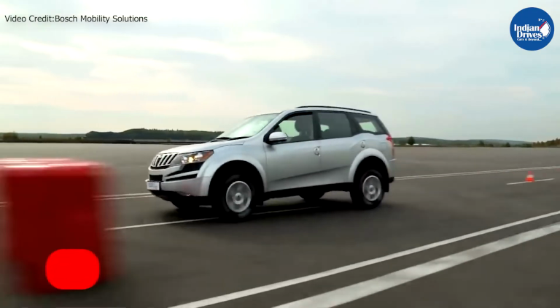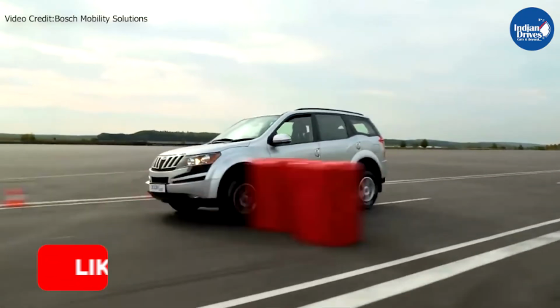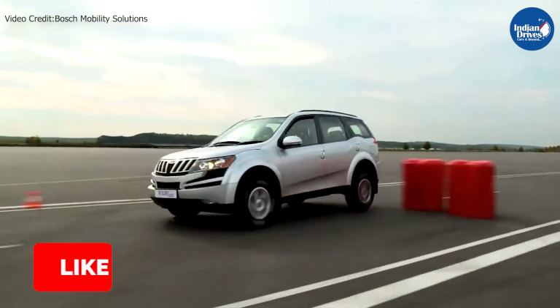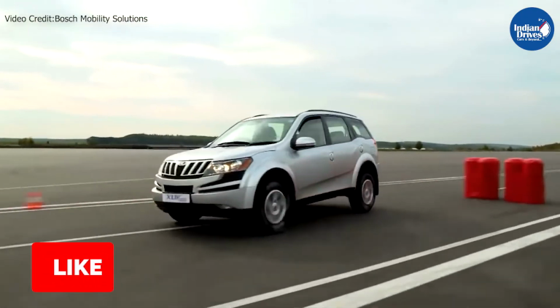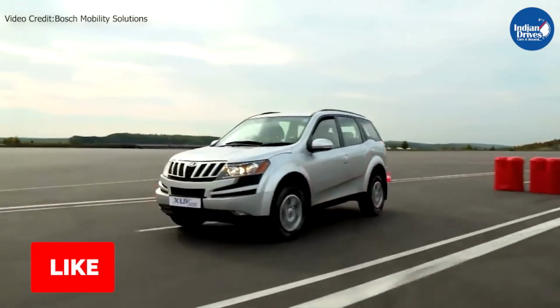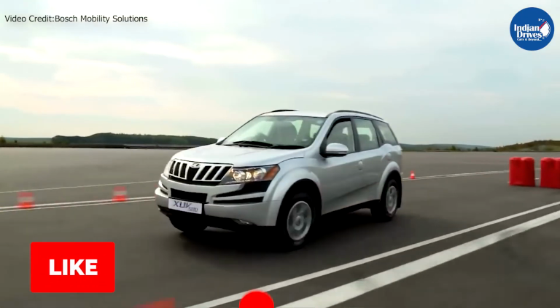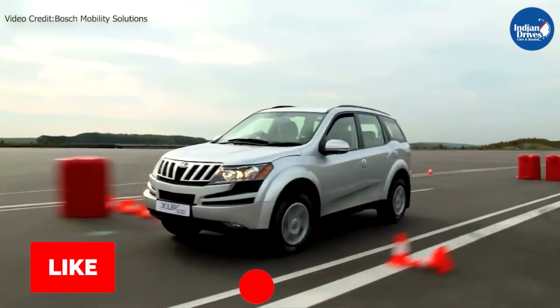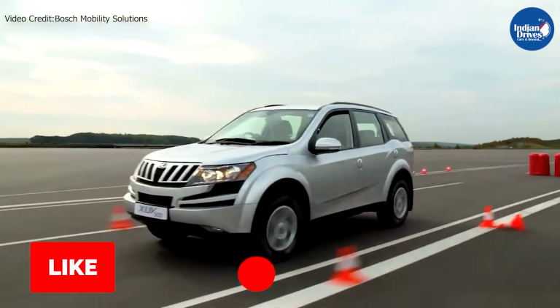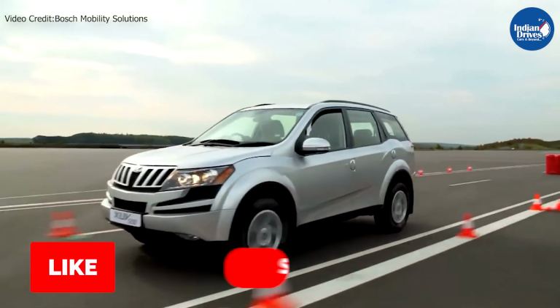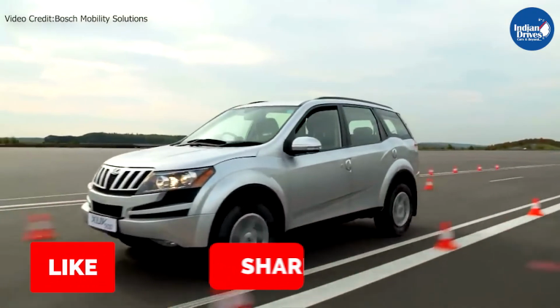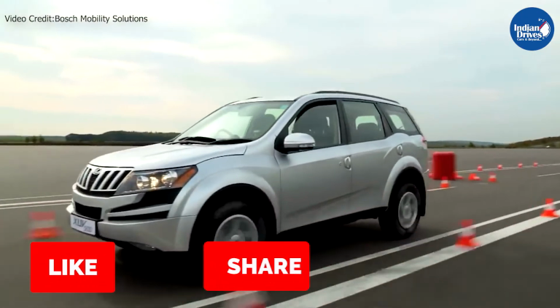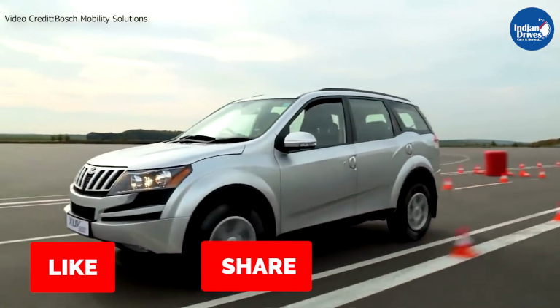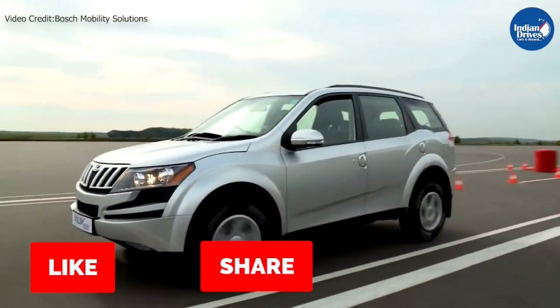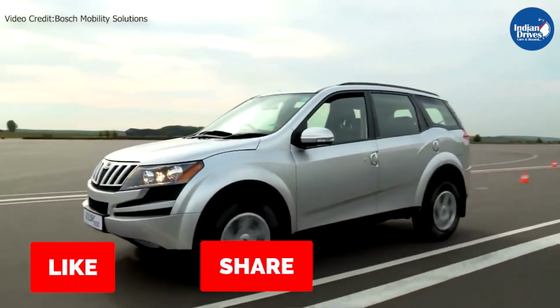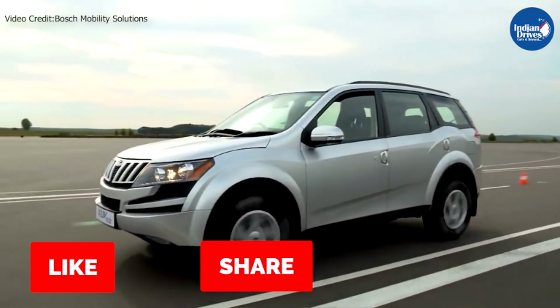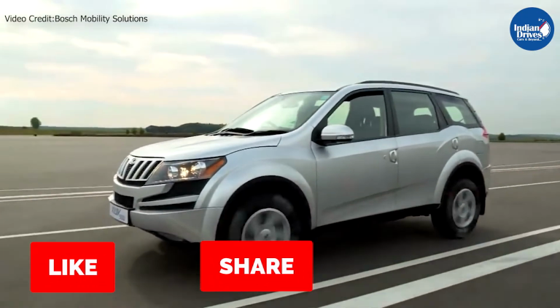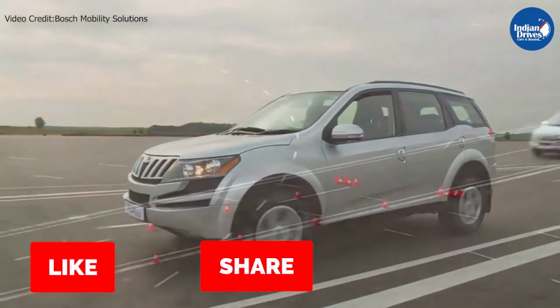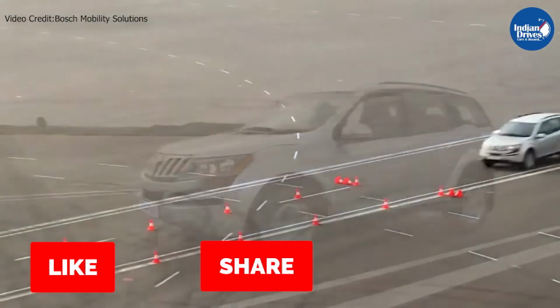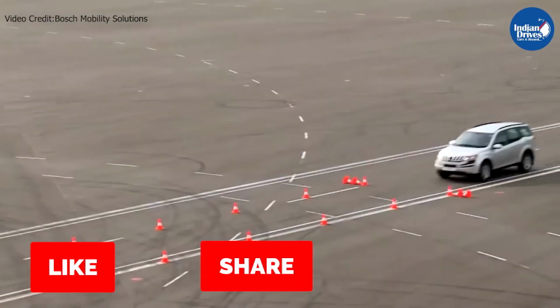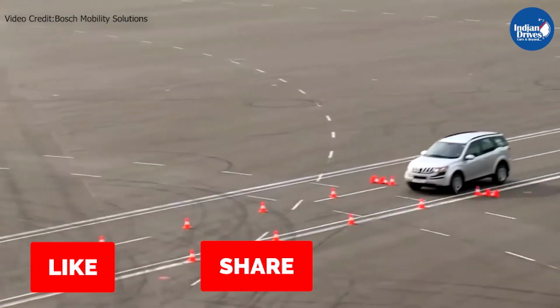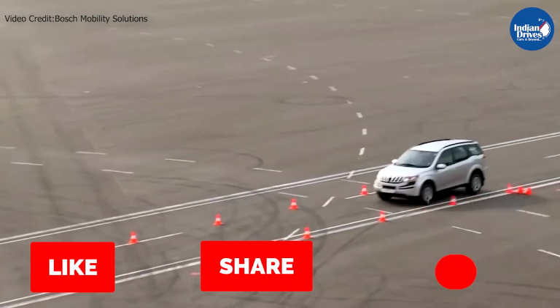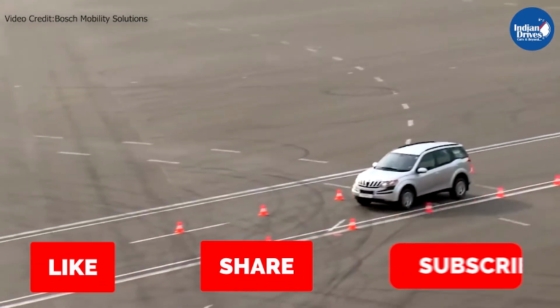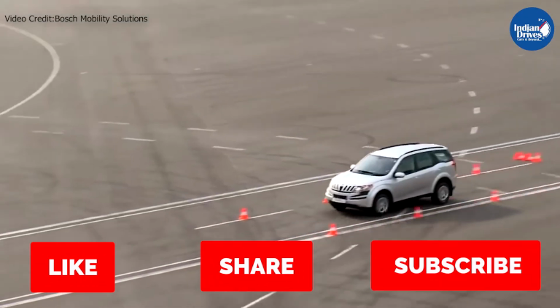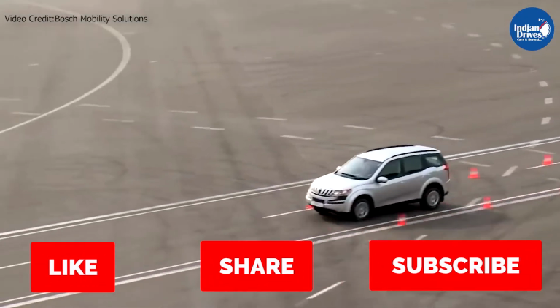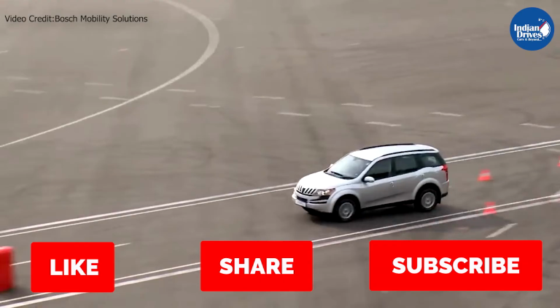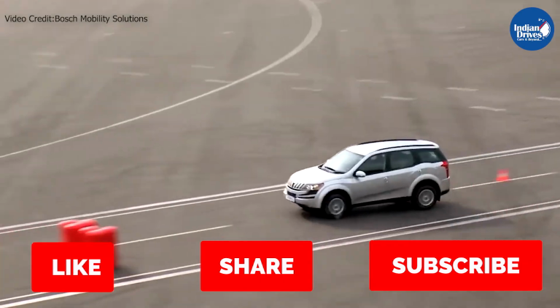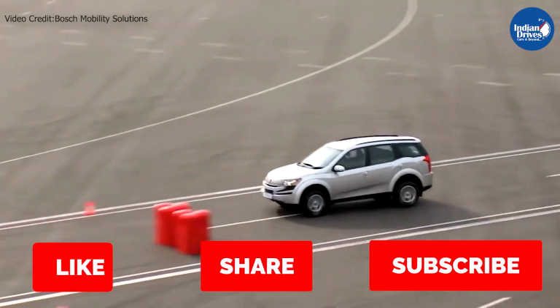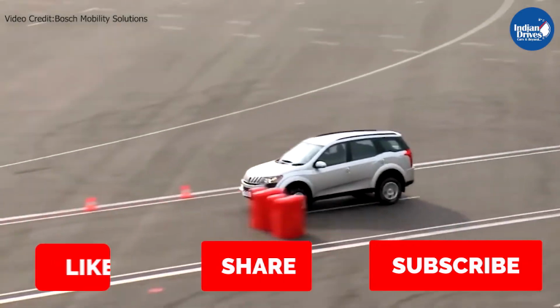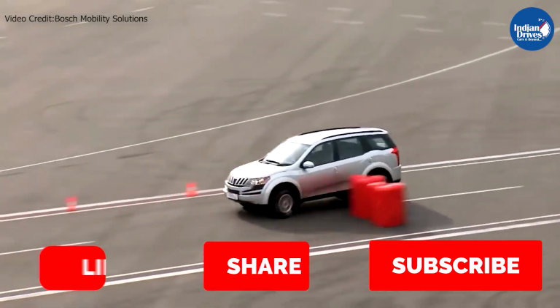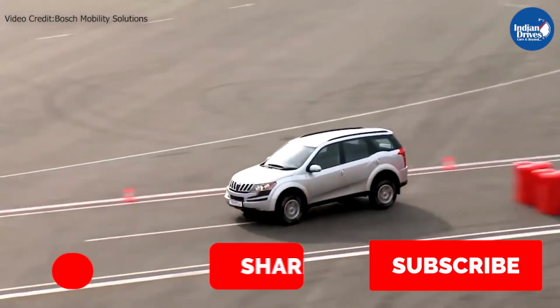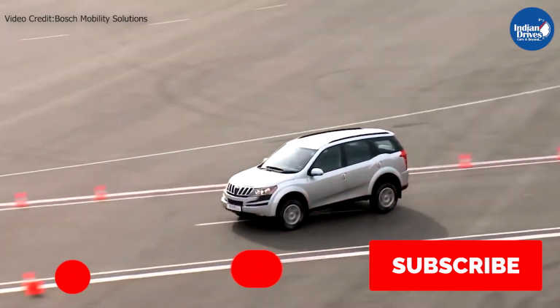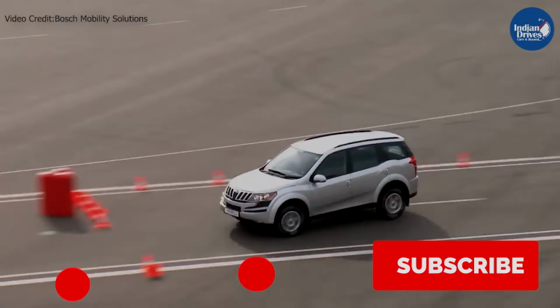If you like our content, do like this video, share it with your like-minded friends, and do not forget to subscribe to our channel for such interesting automotive content.